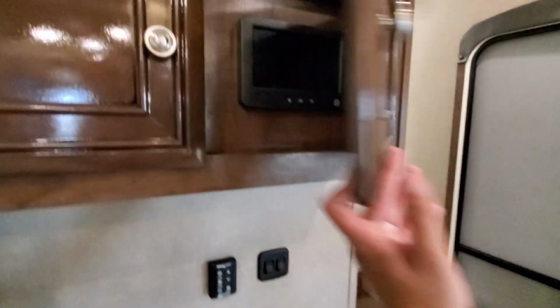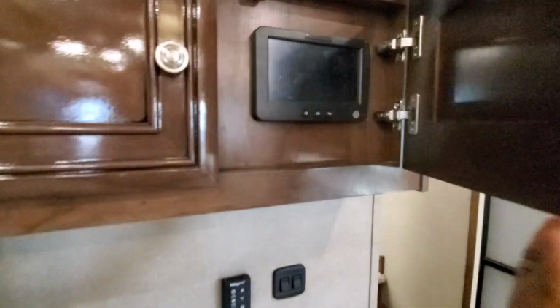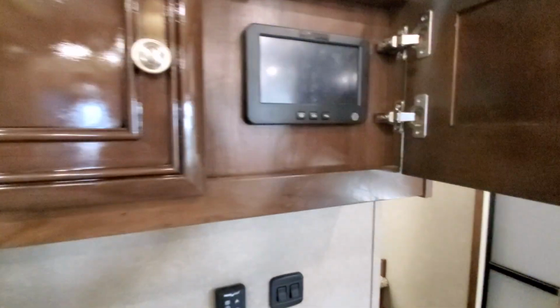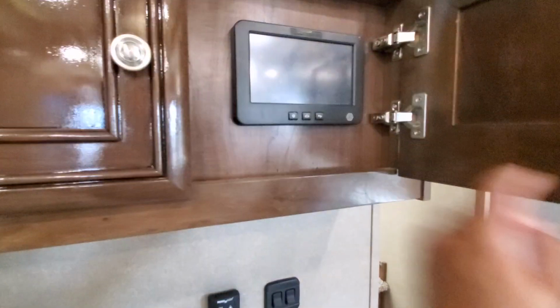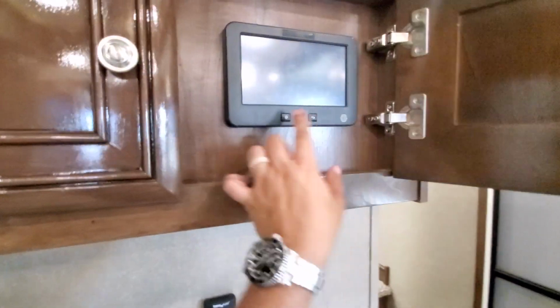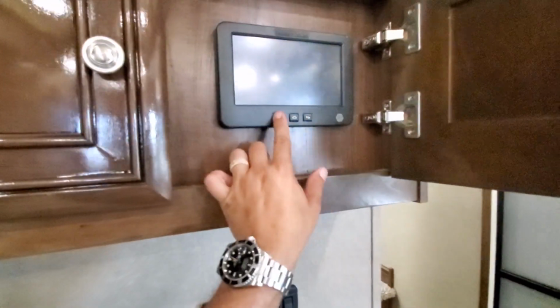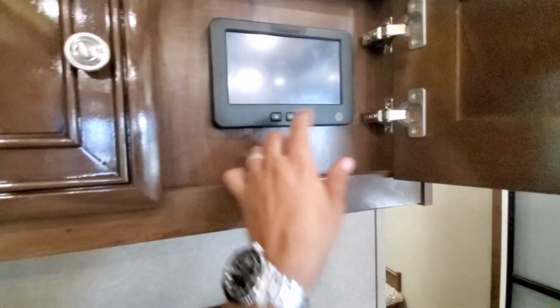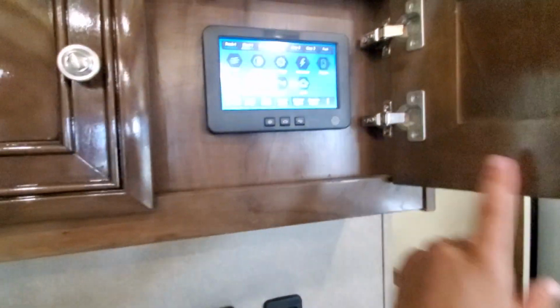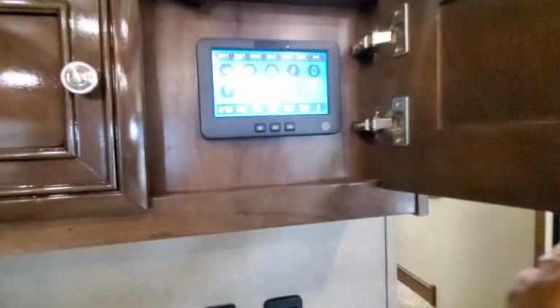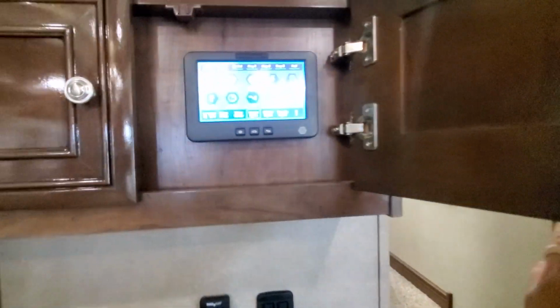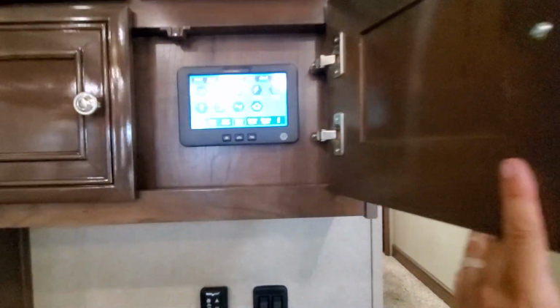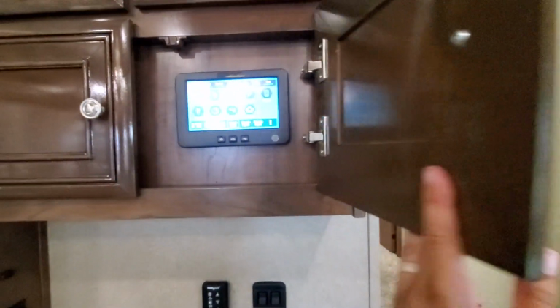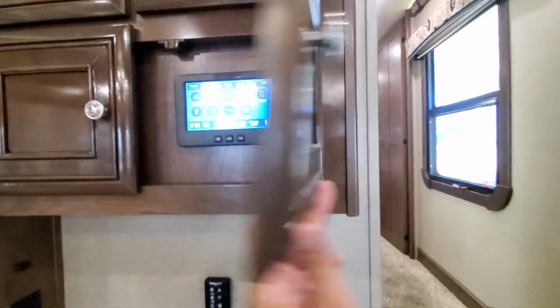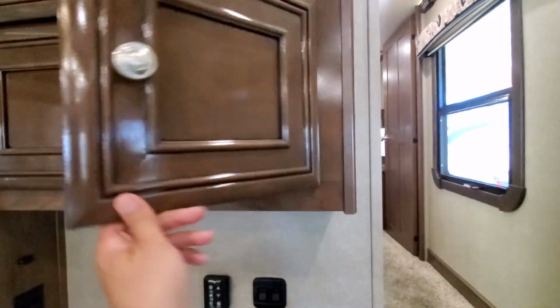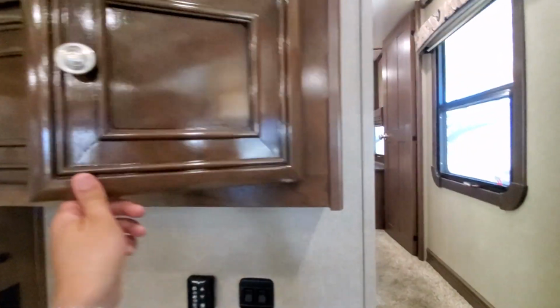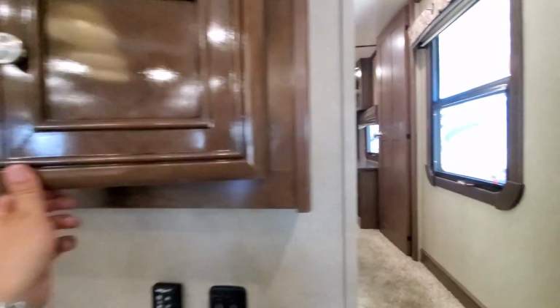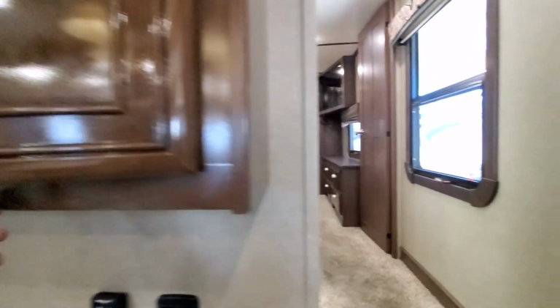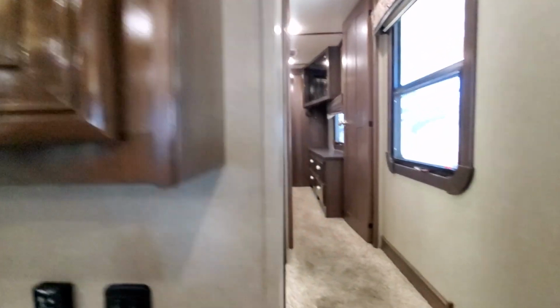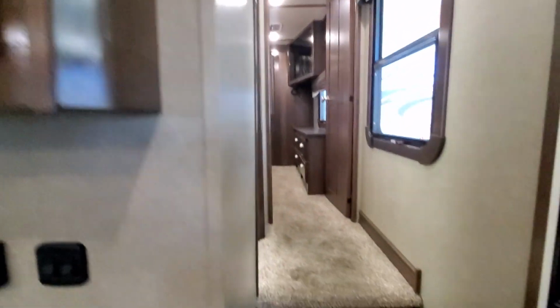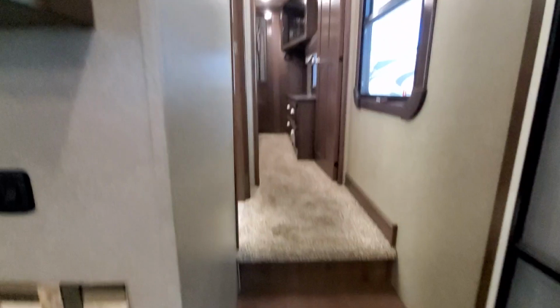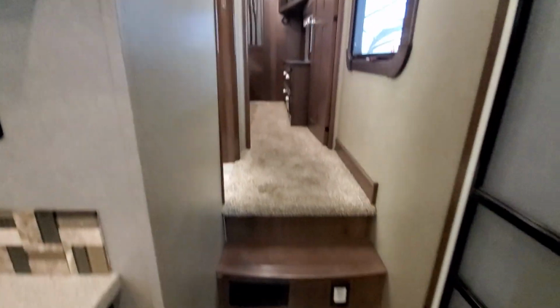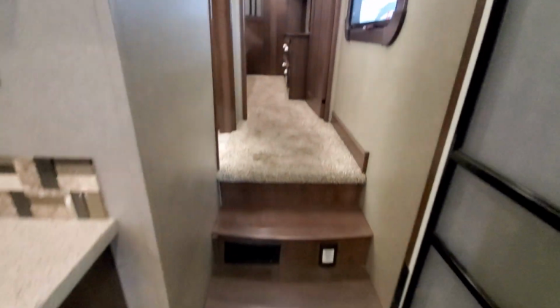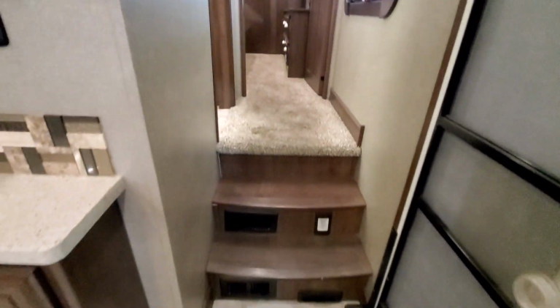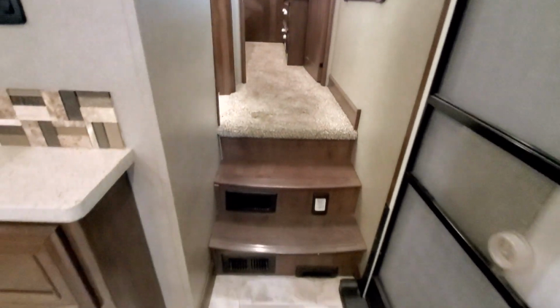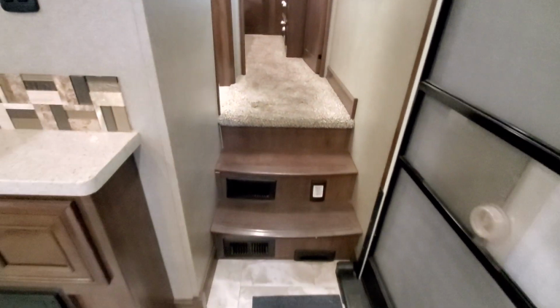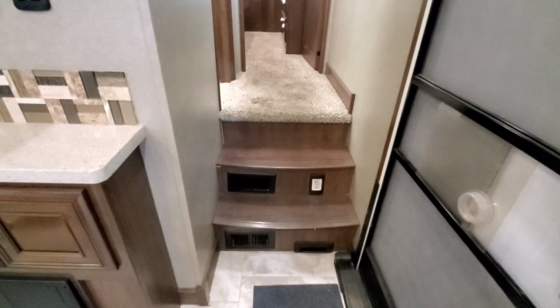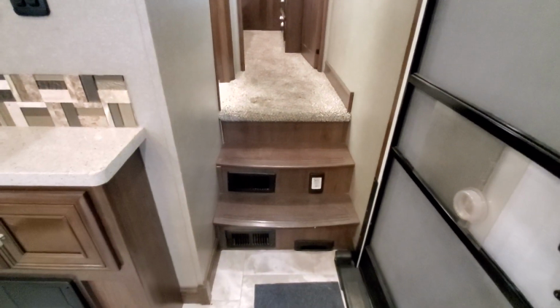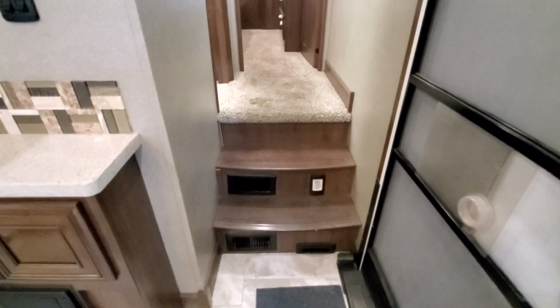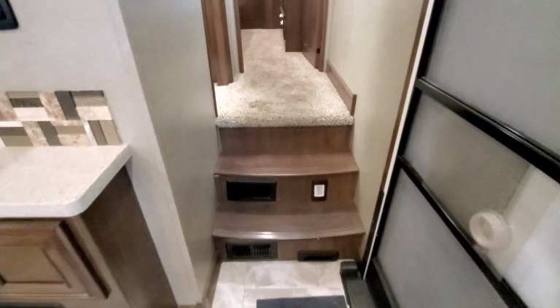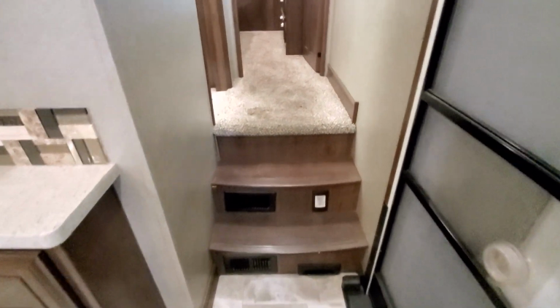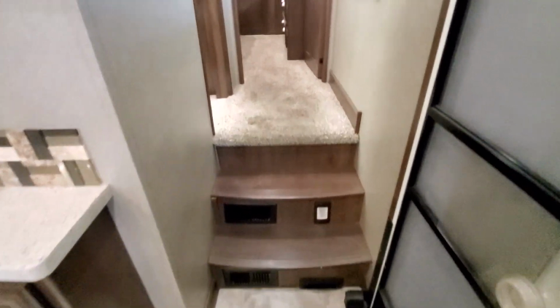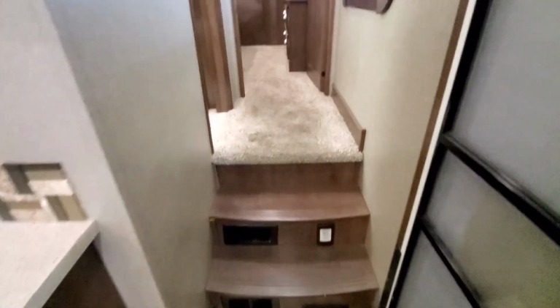Little mini coffee bar here. All your controls are push-button of course. Central vac built in.